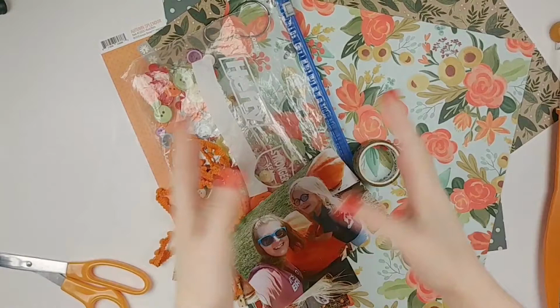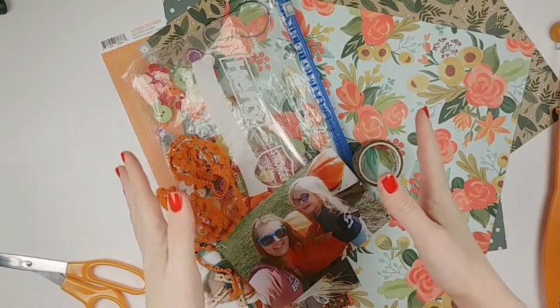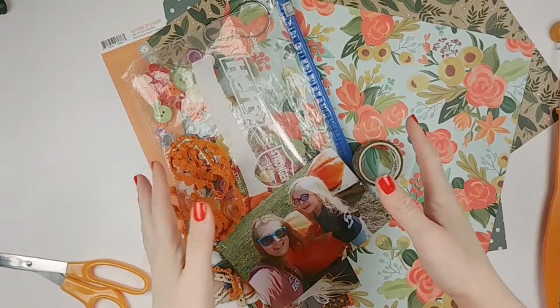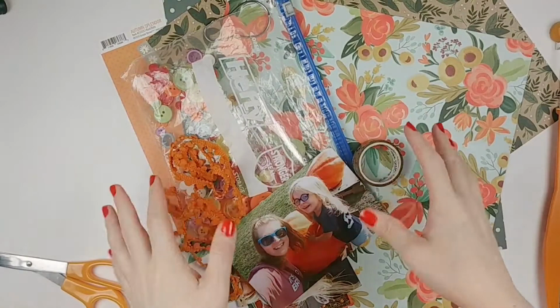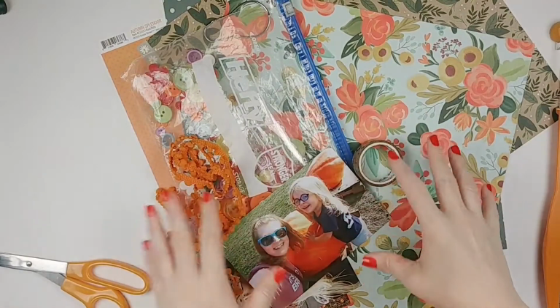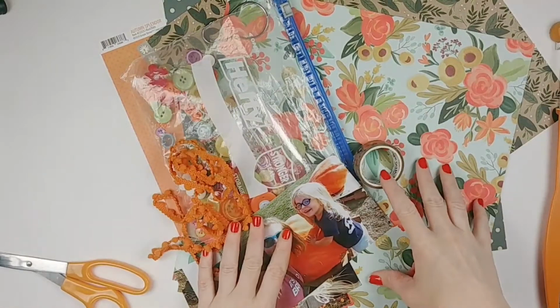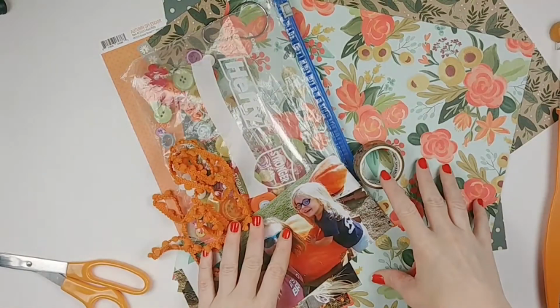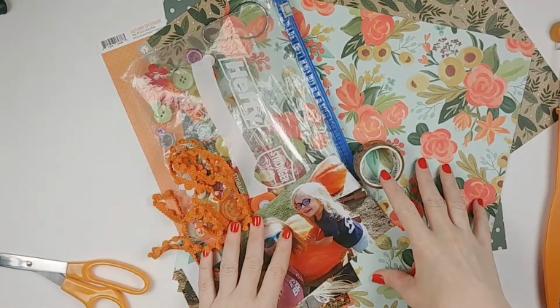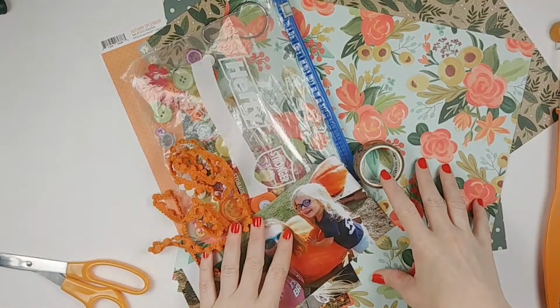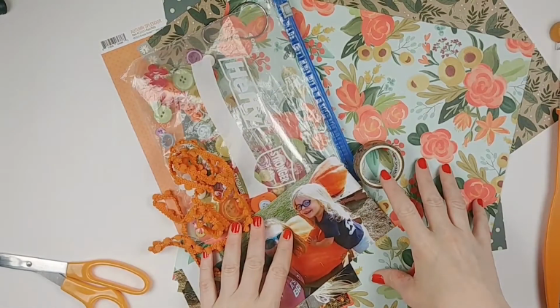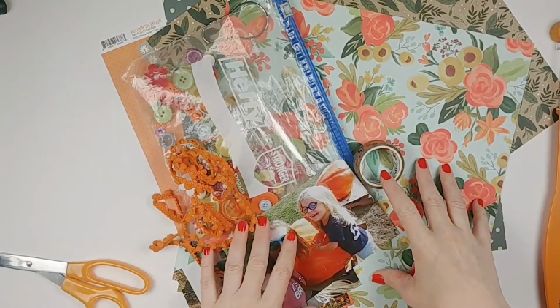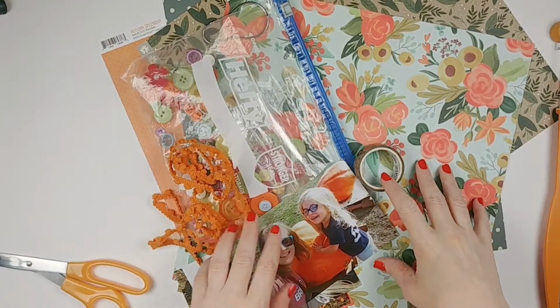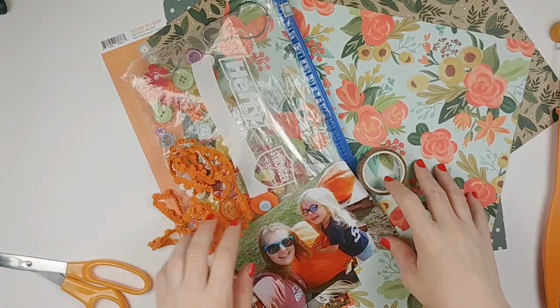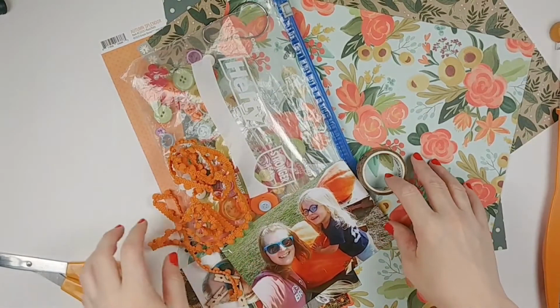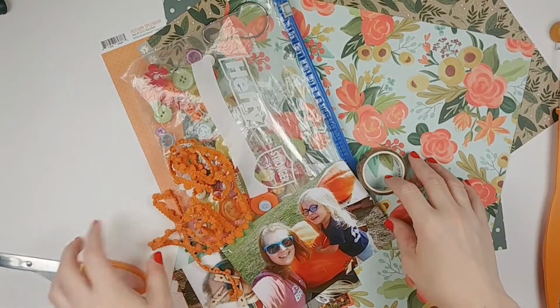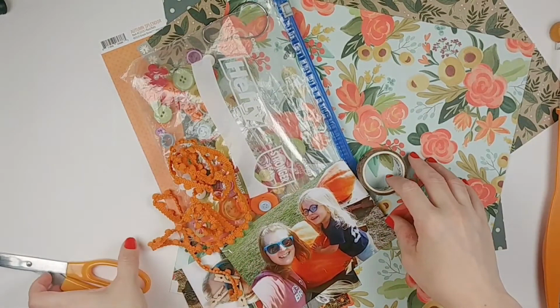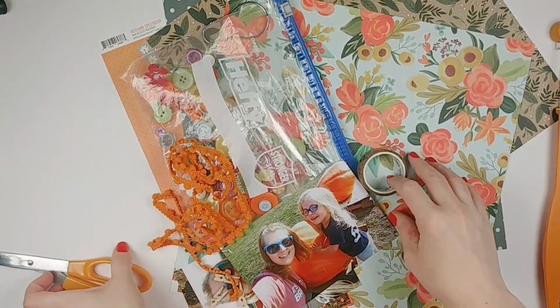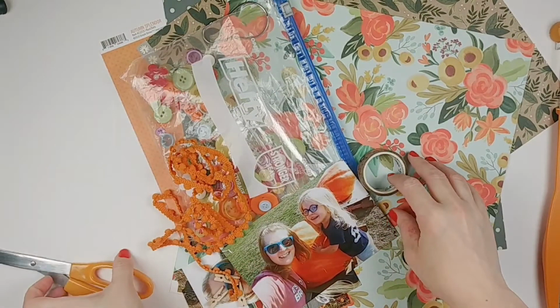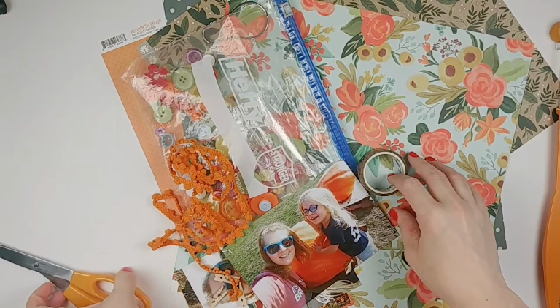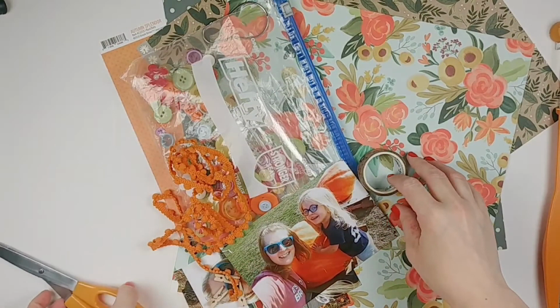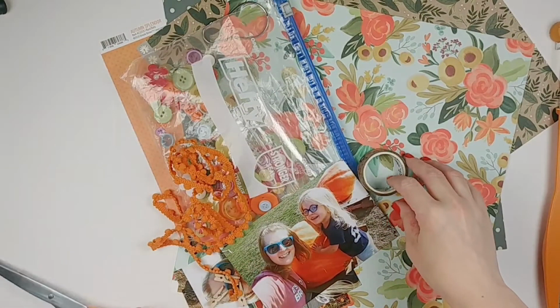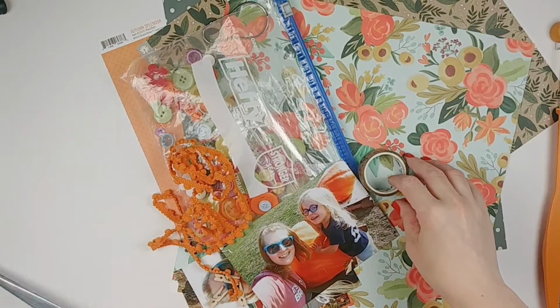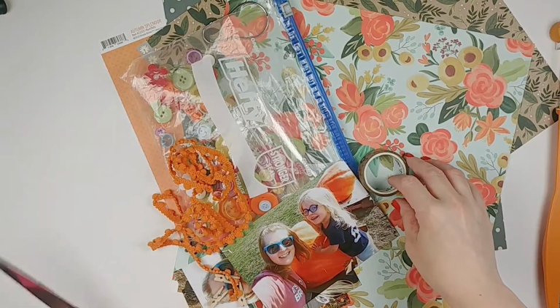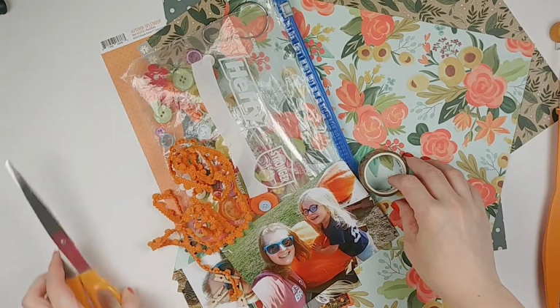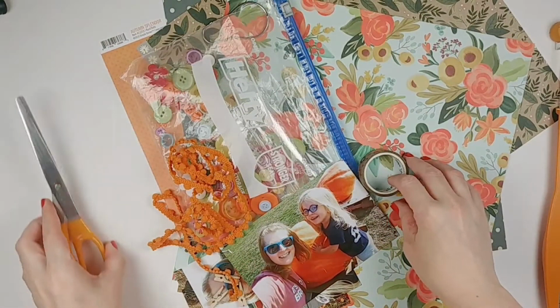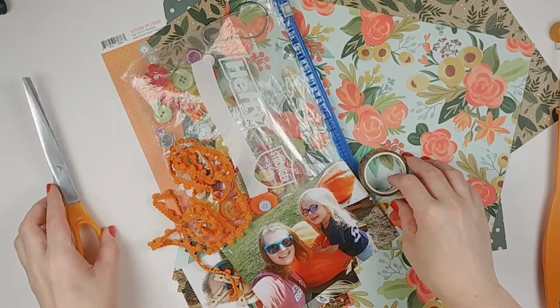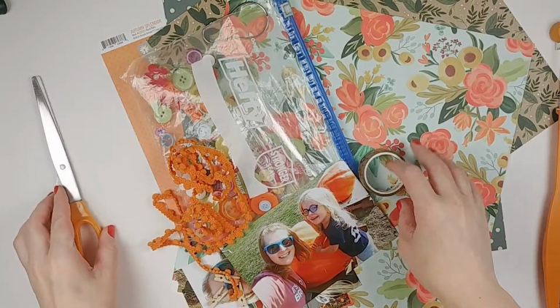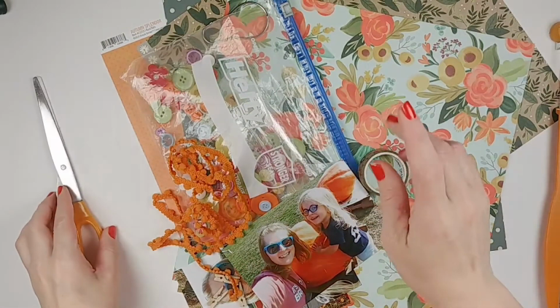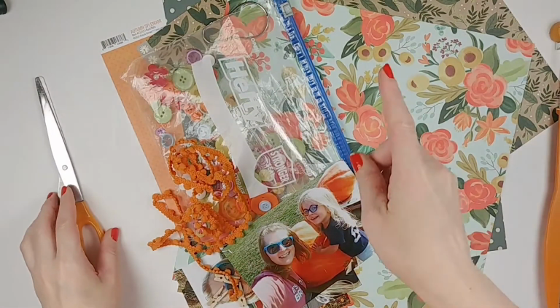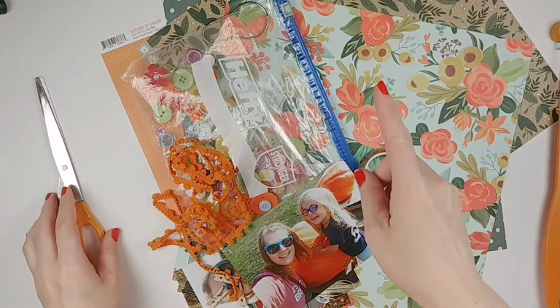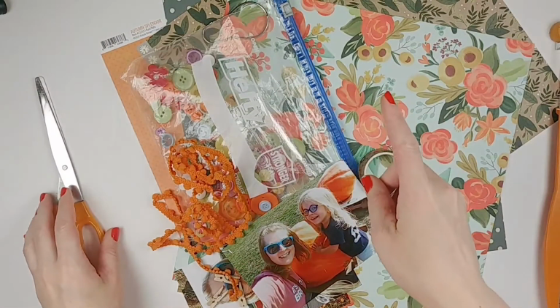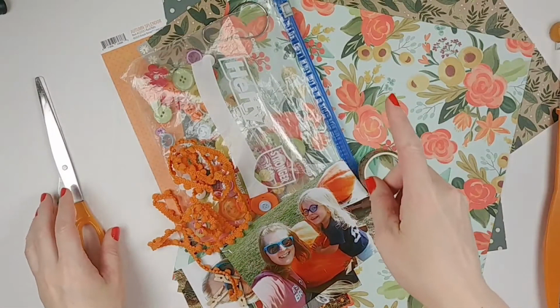Hey guys, welcome back to the channel. It's Laurie from CookscrapCraft. I'm going to be starting this process video a little bit differently.